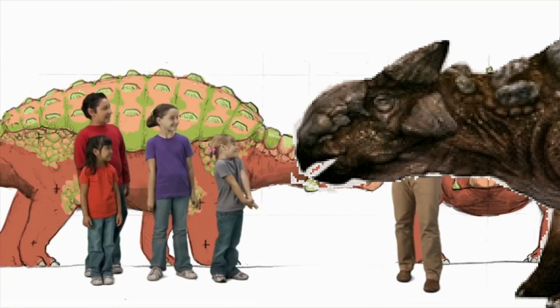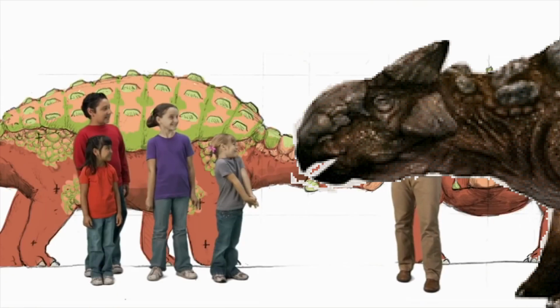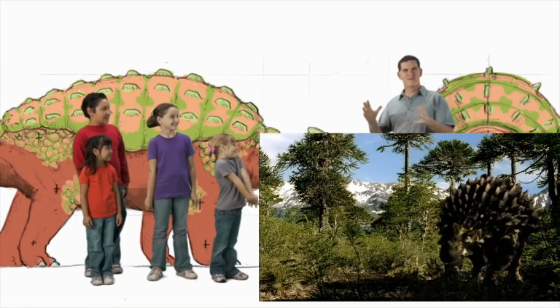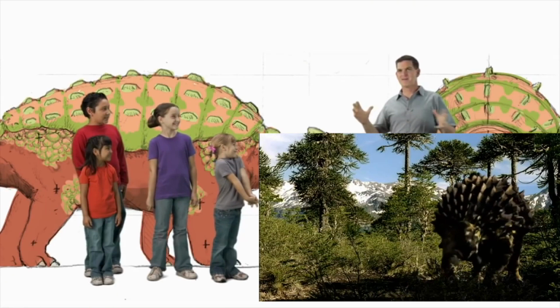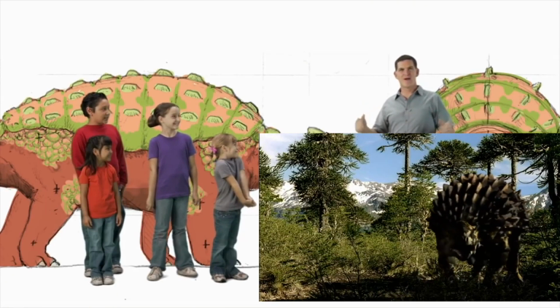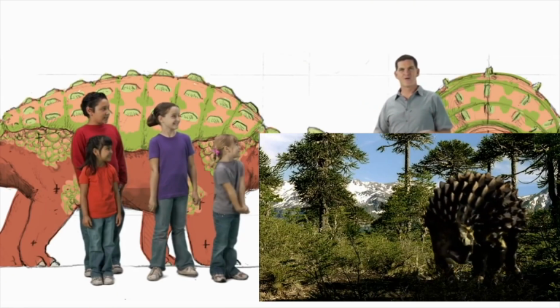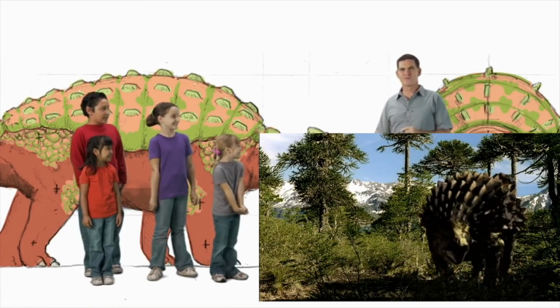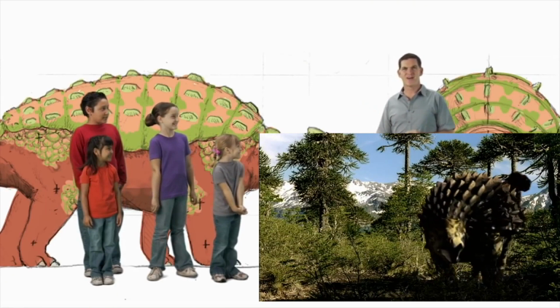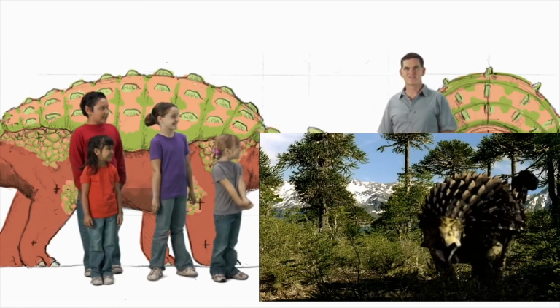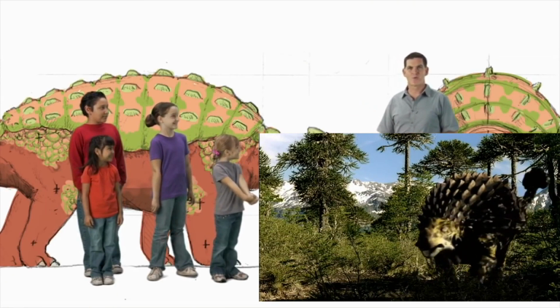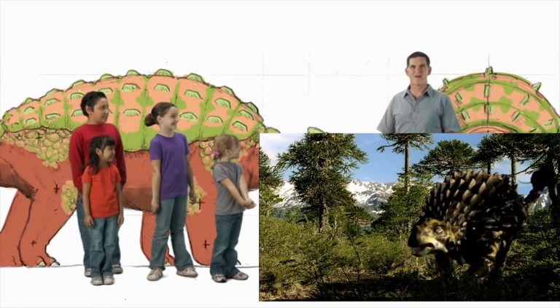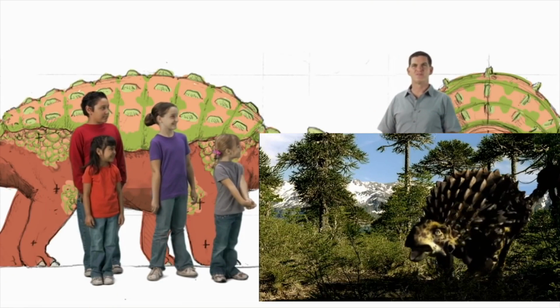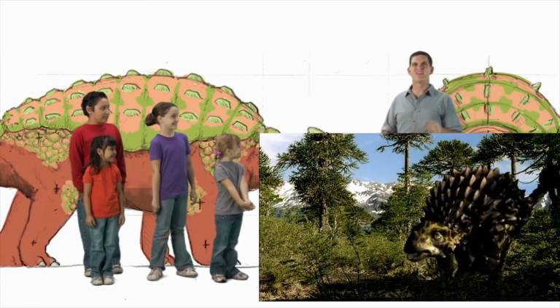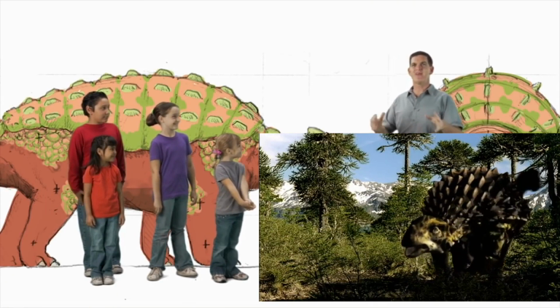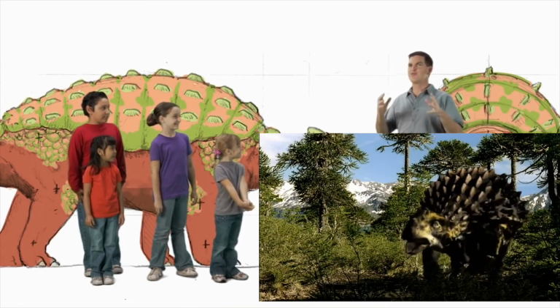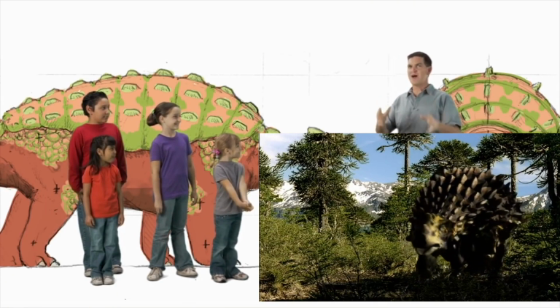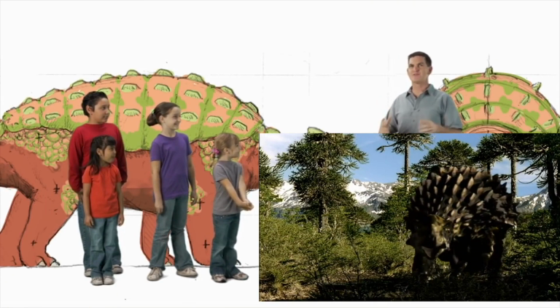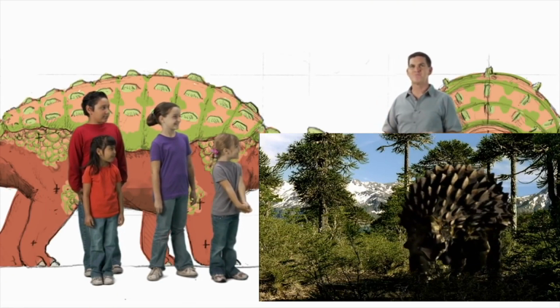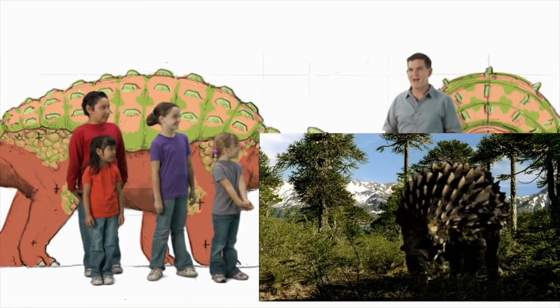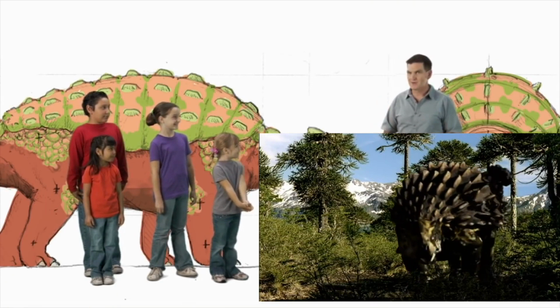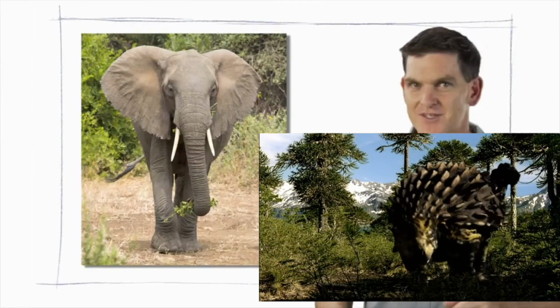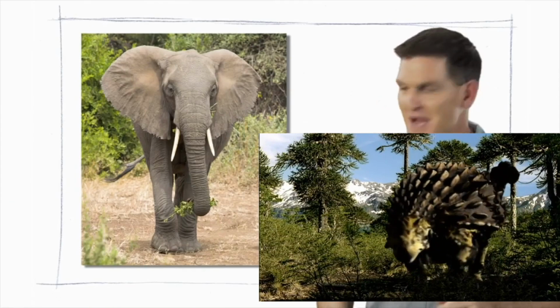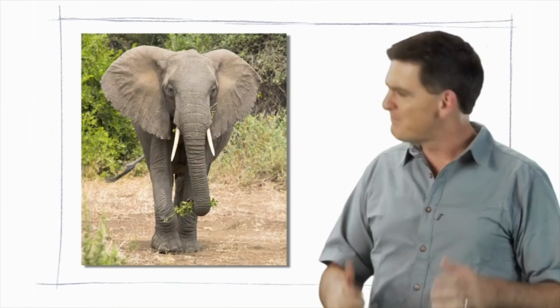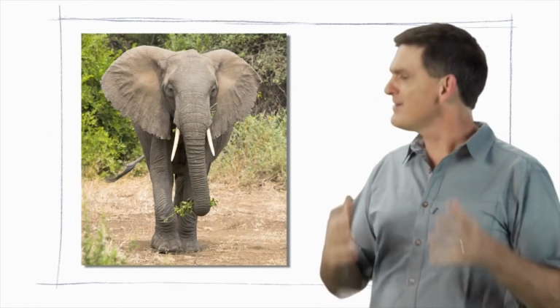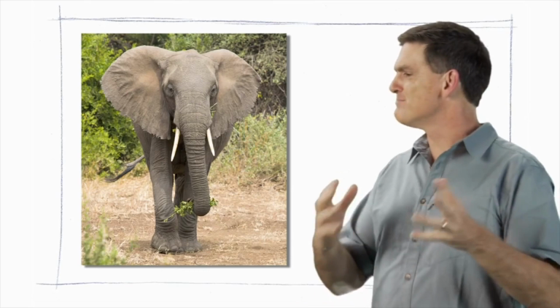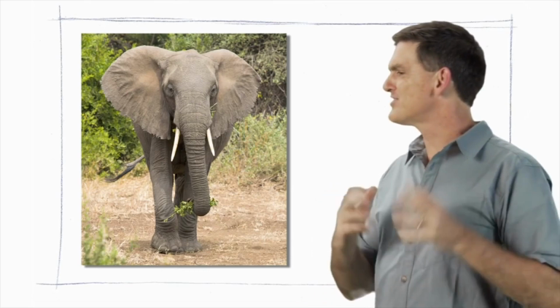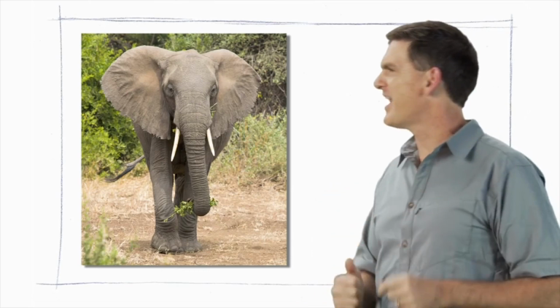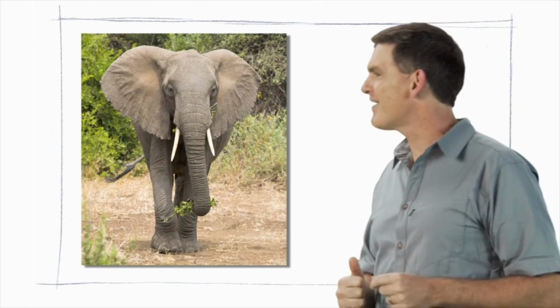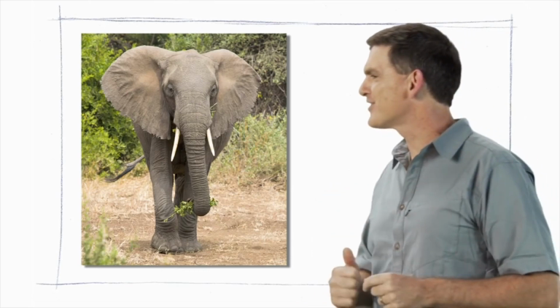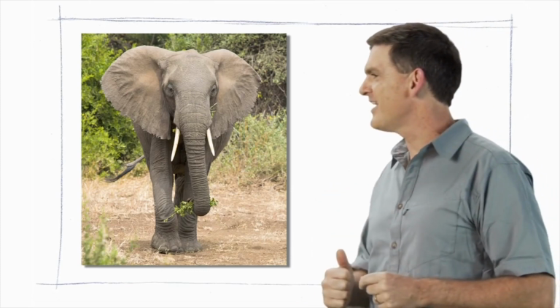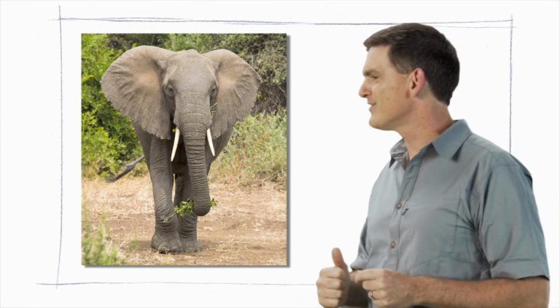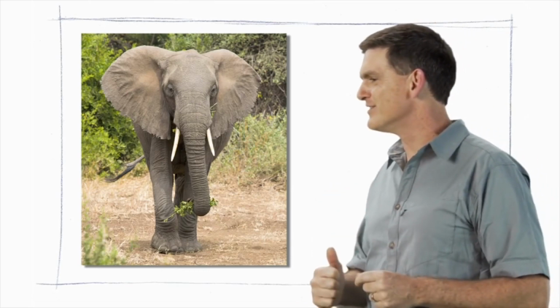This big and powerful dinosaur weighed almost 10,000 pounds, about as much as an African elephant.